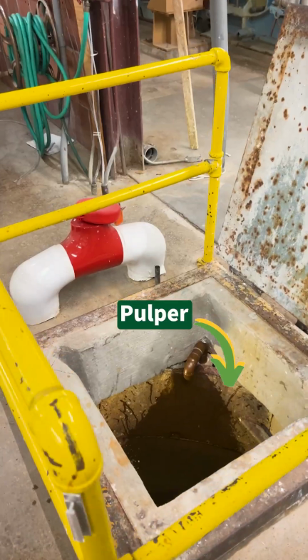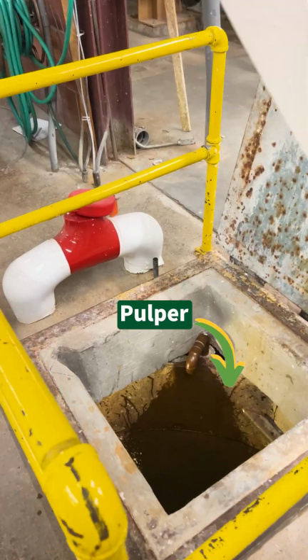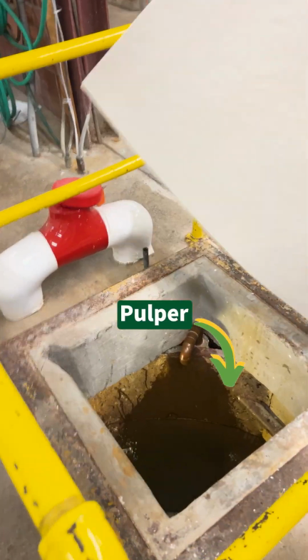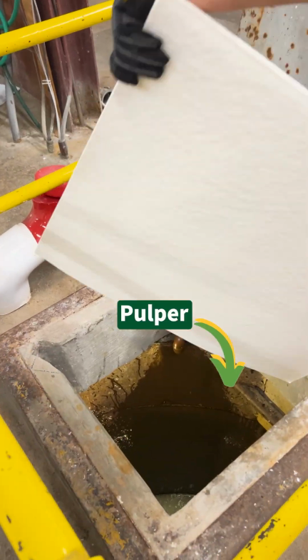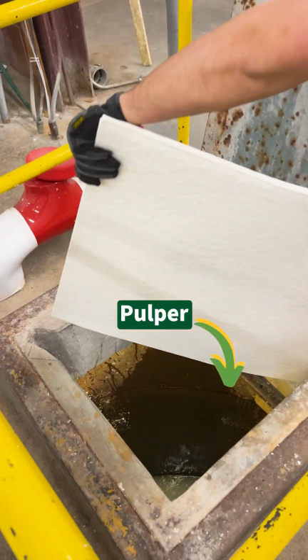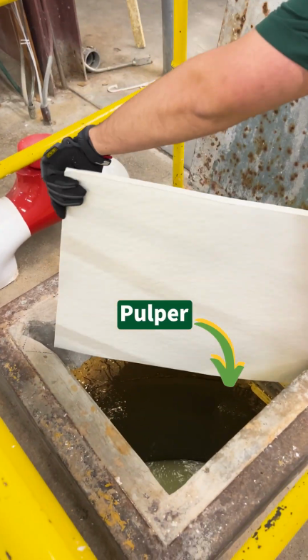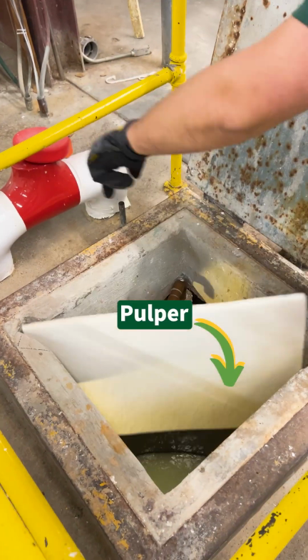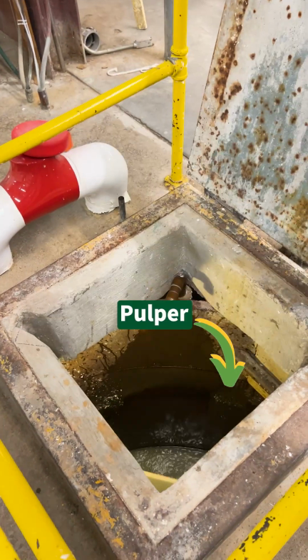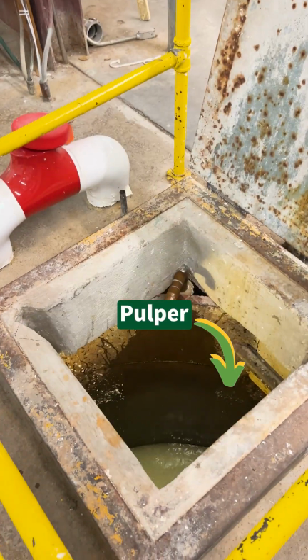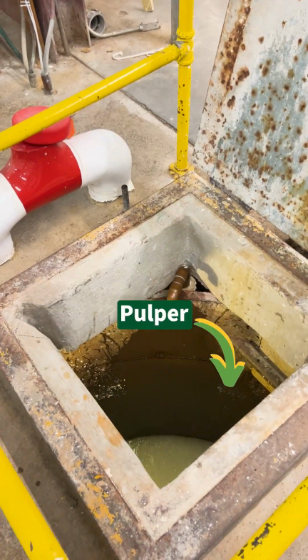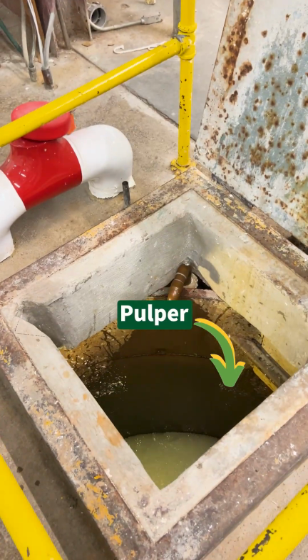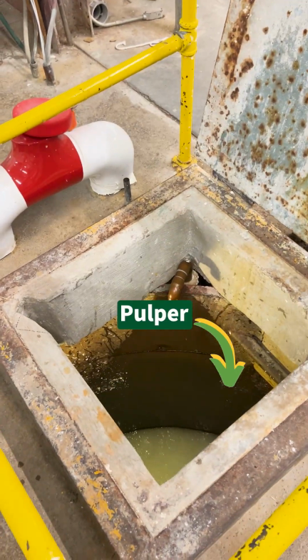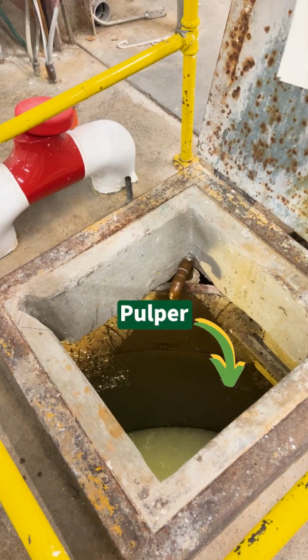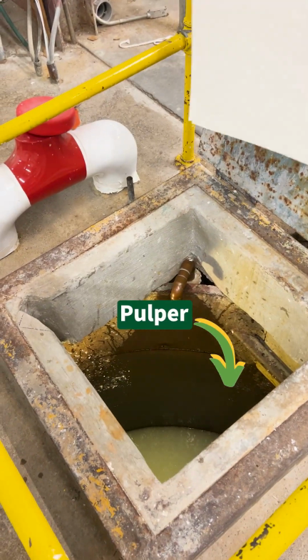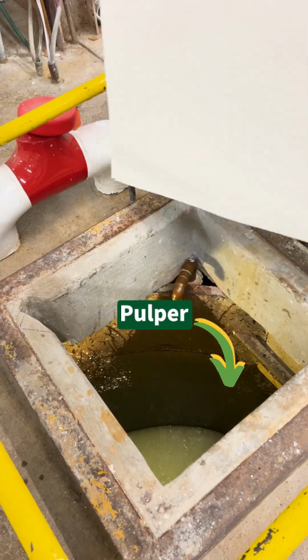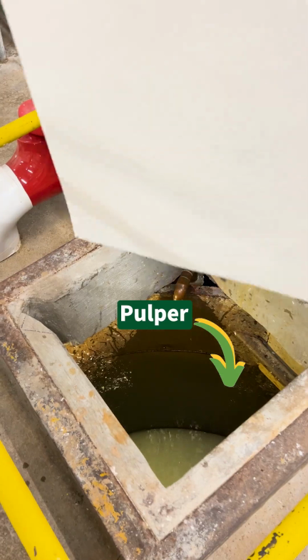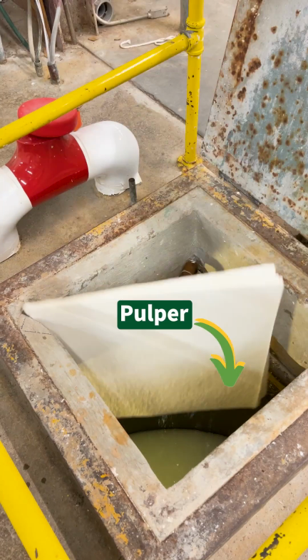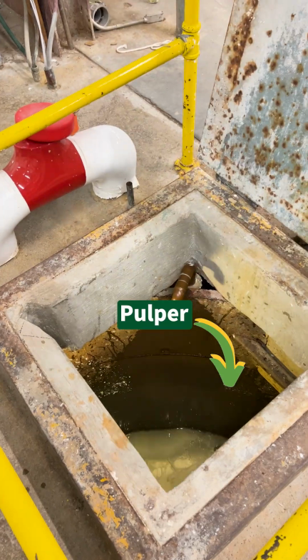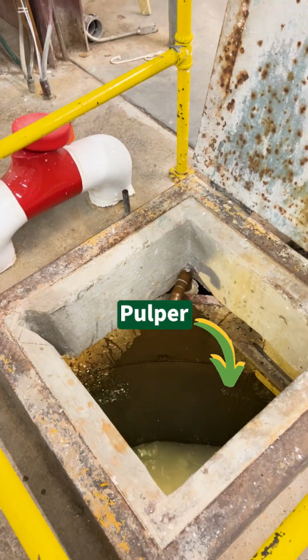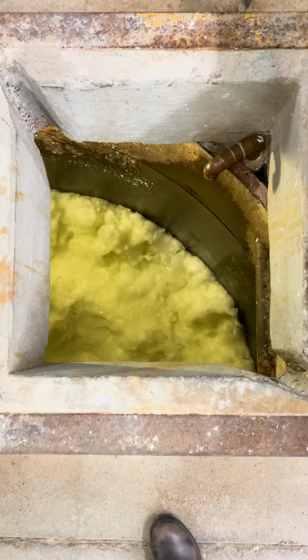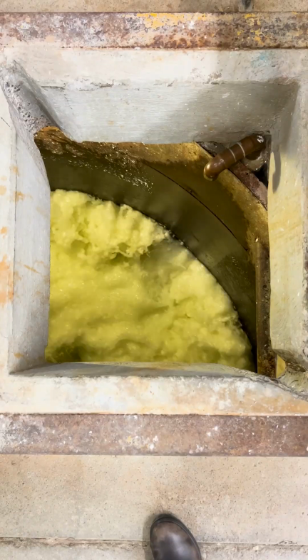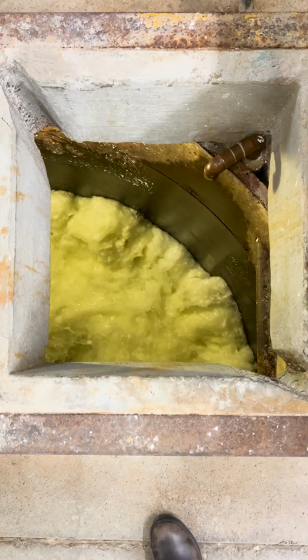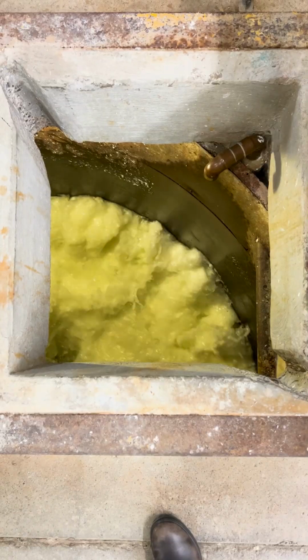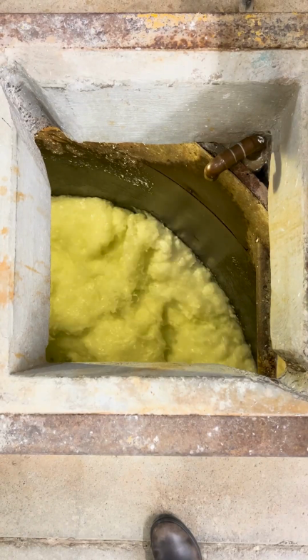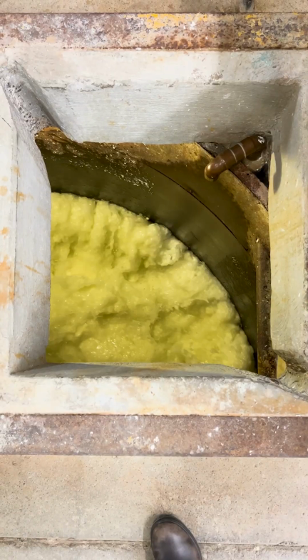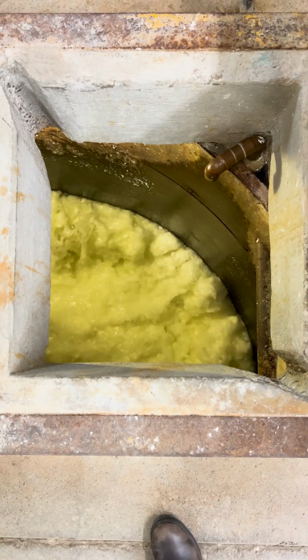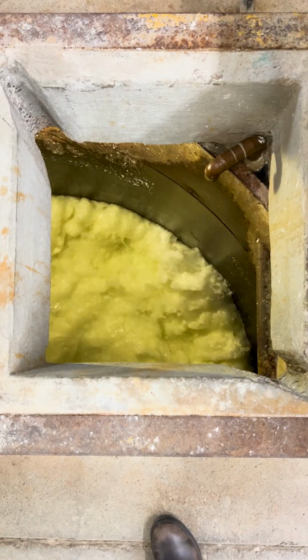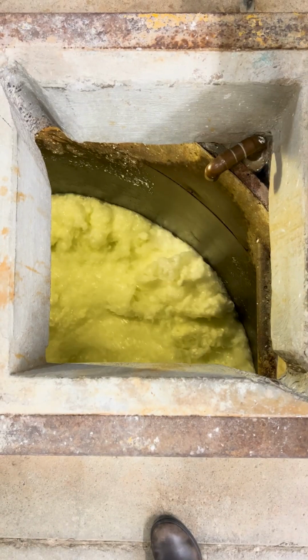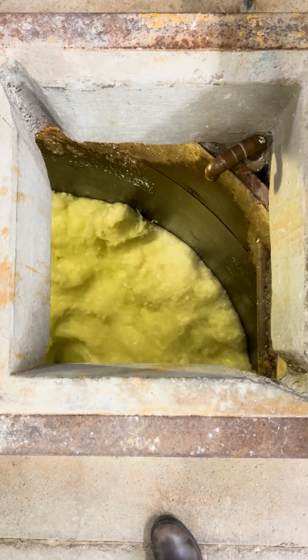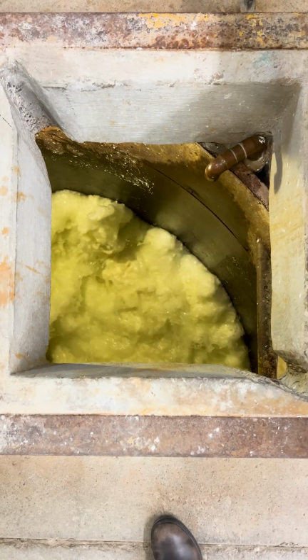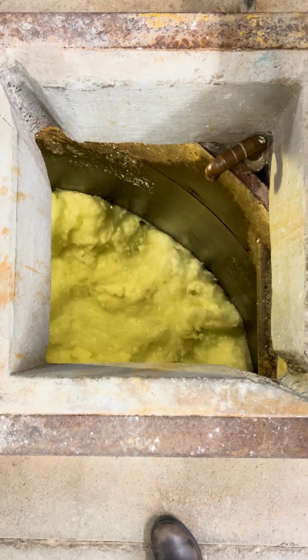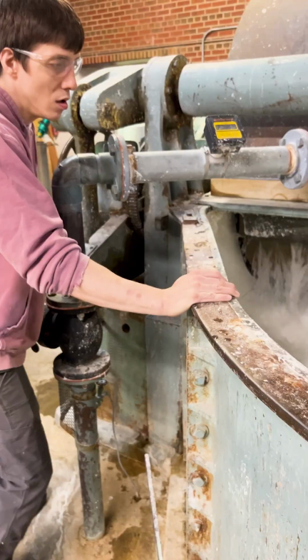After making careful measurements, we load it into a large pulper that adds water and breaks up the pulp before it's sent to the beater.